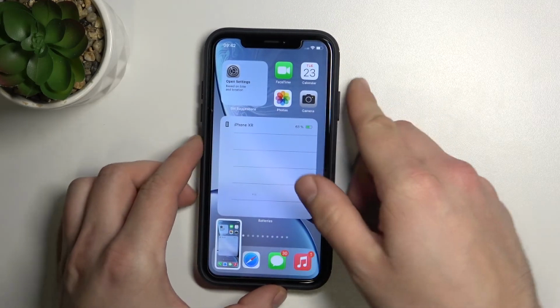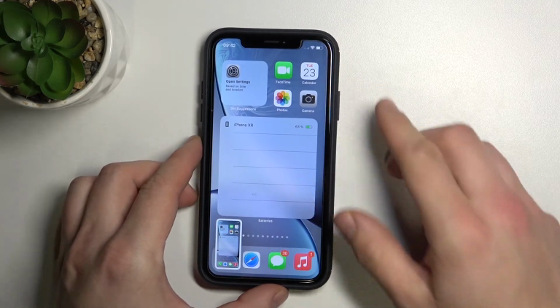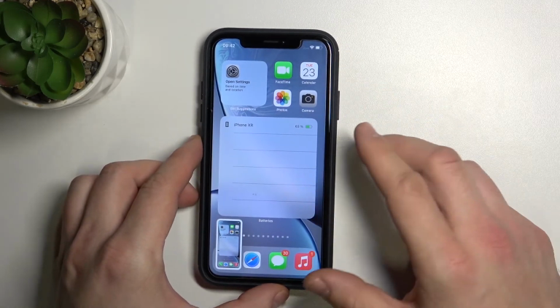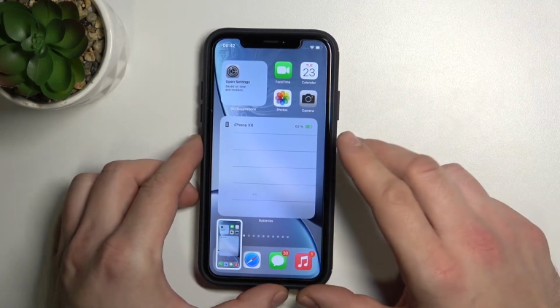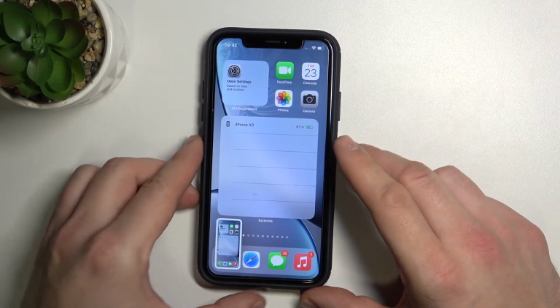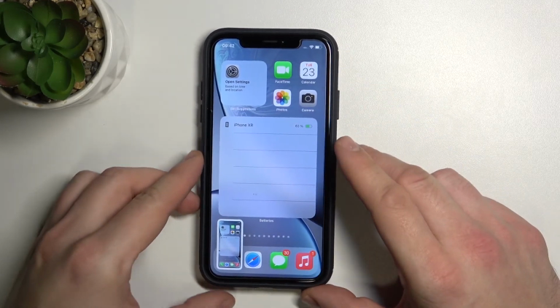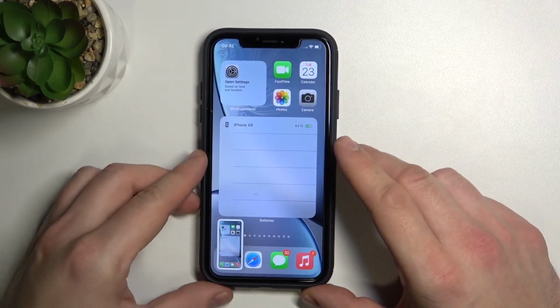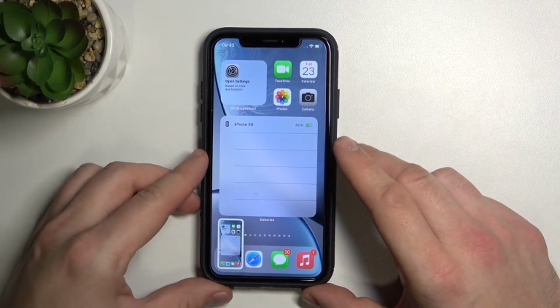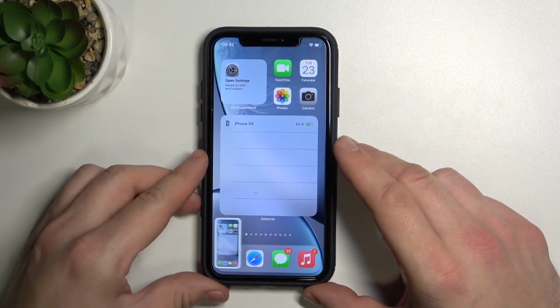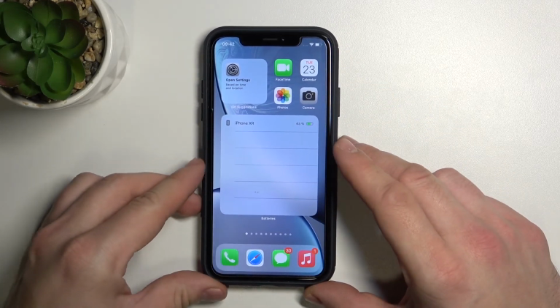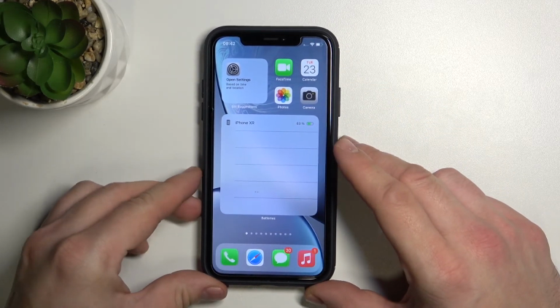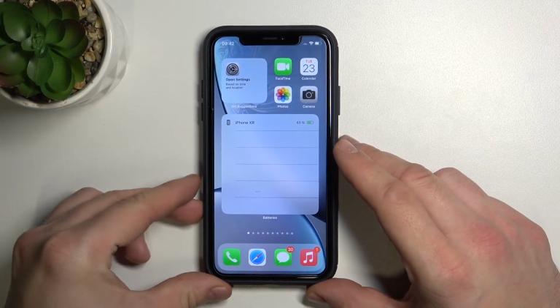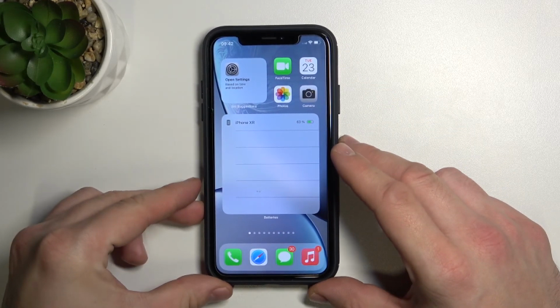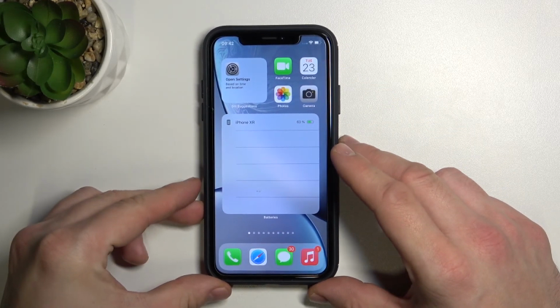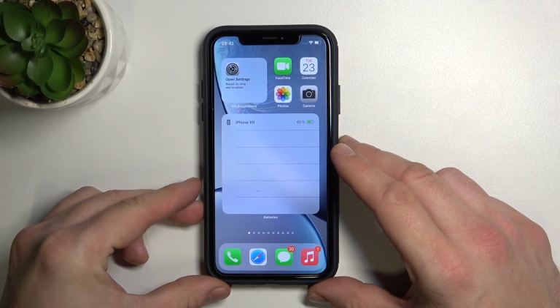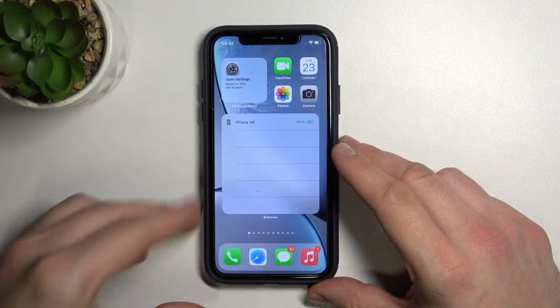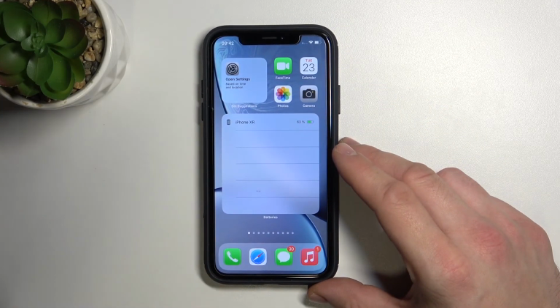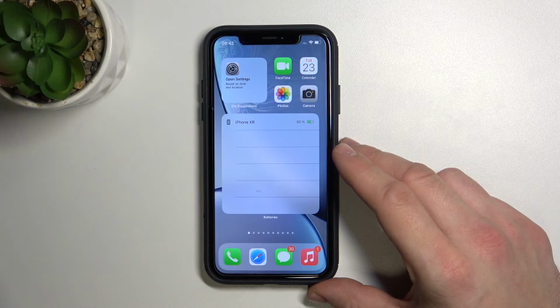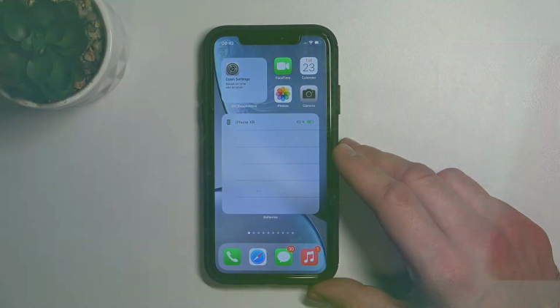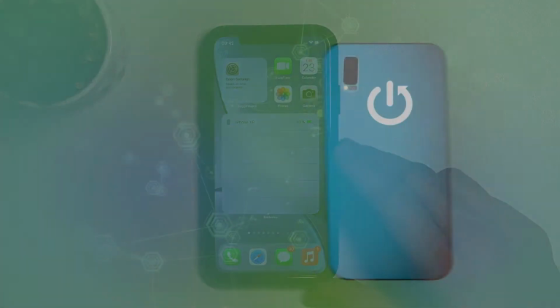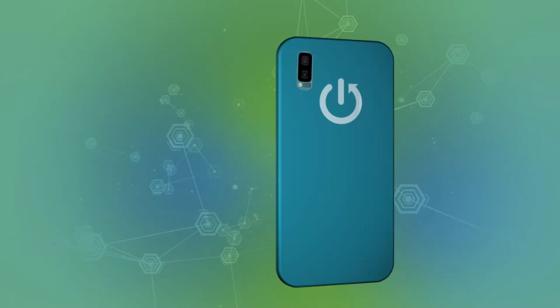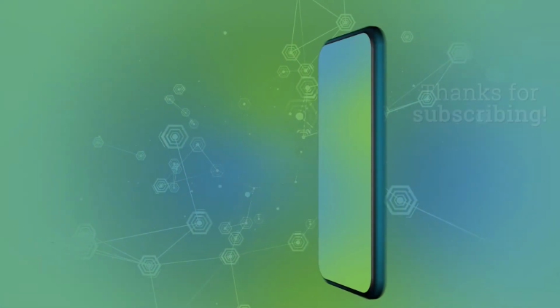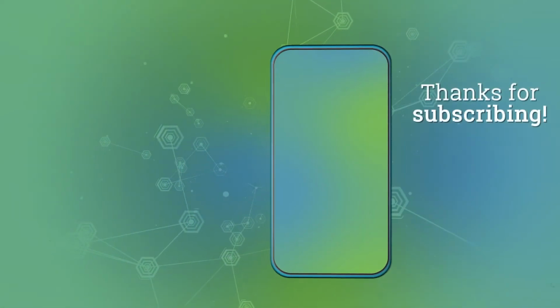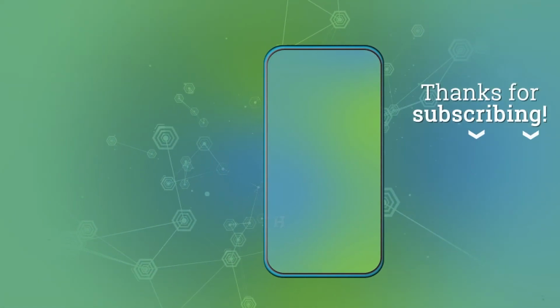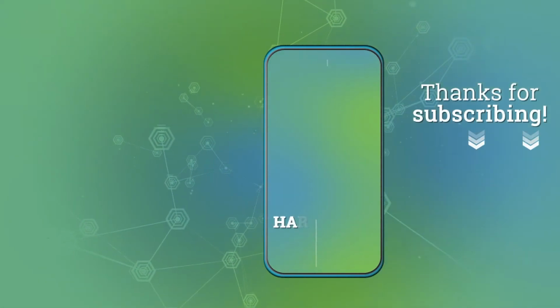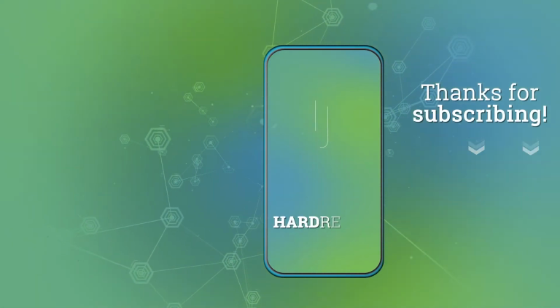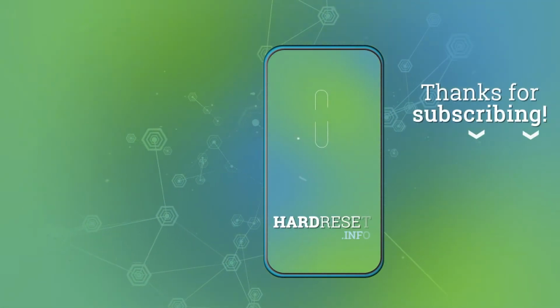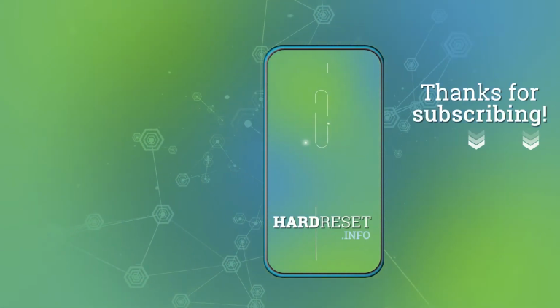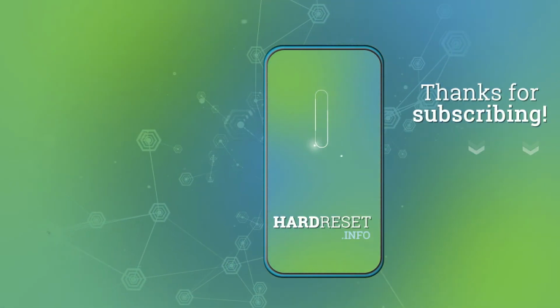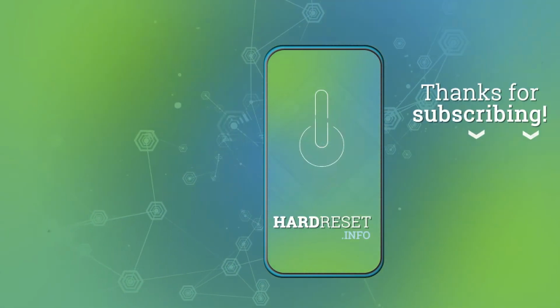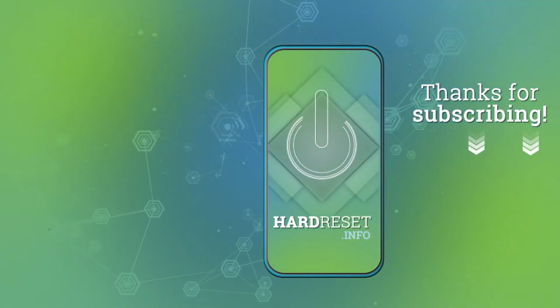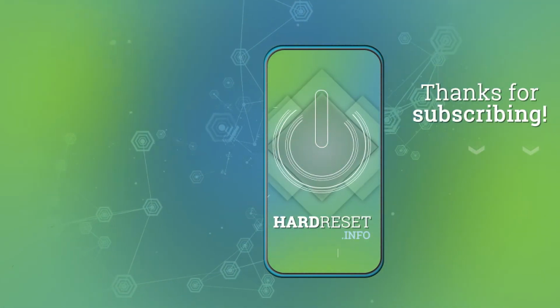If you find this video helpful, please leave a like, comment and subscribe. See you next time, bye!